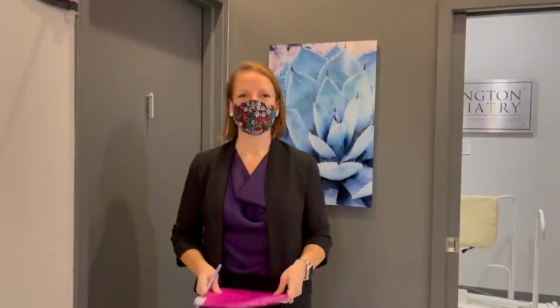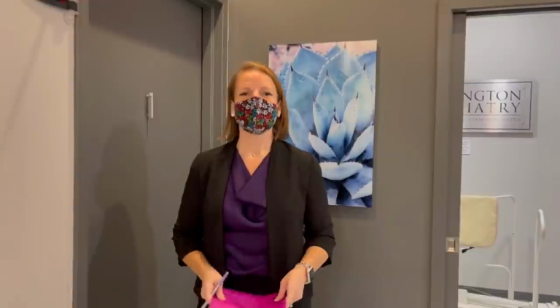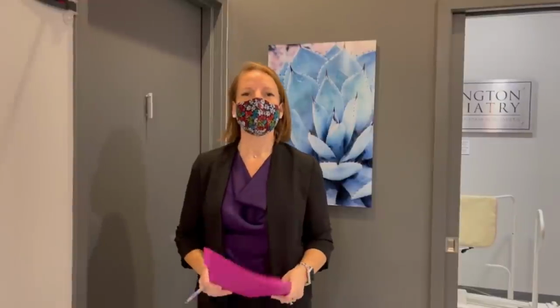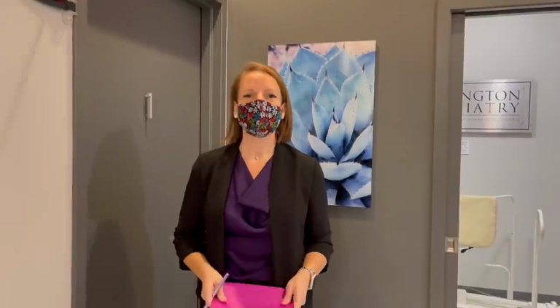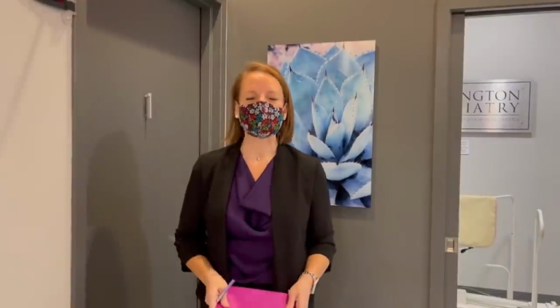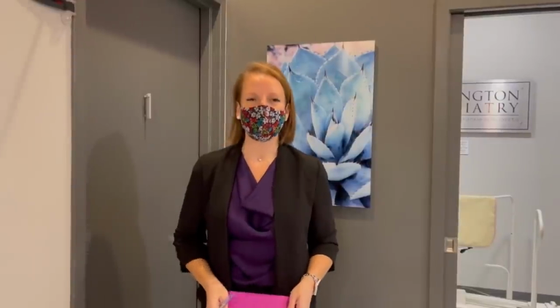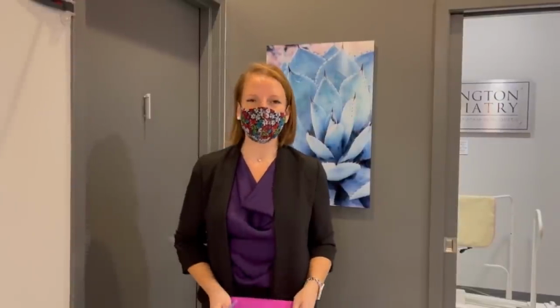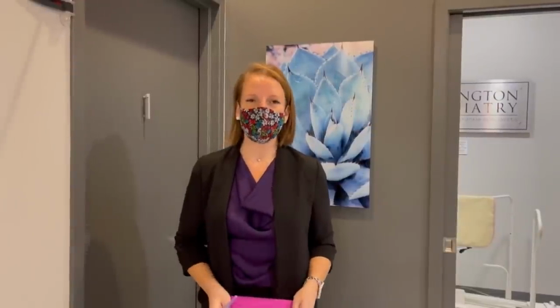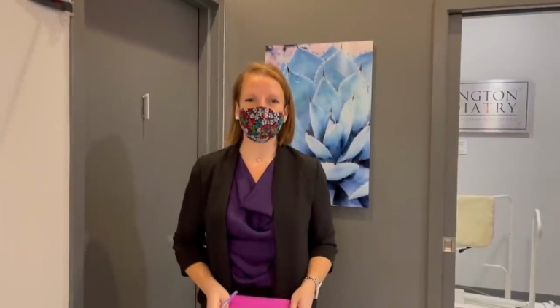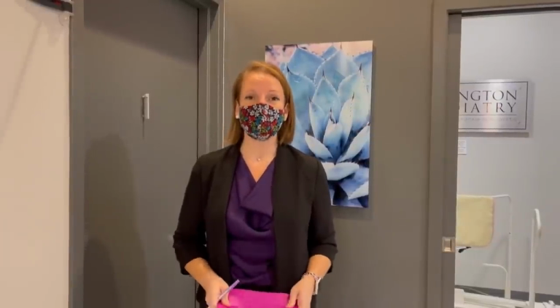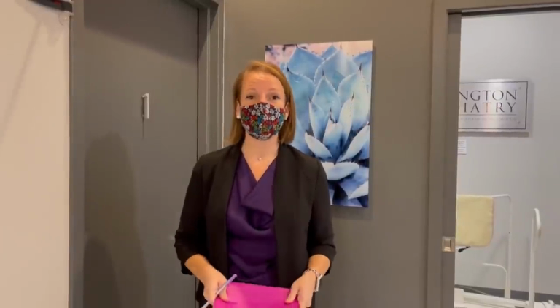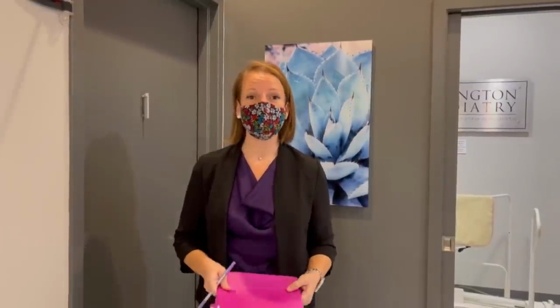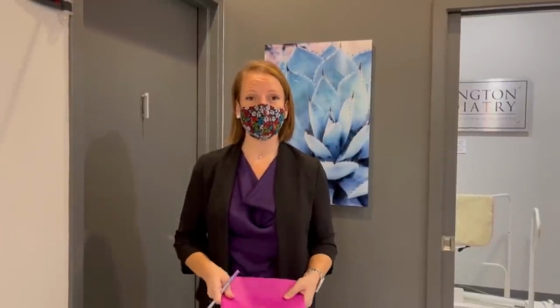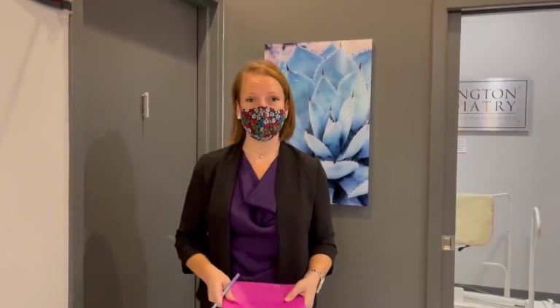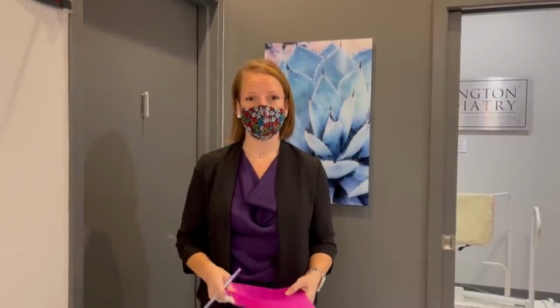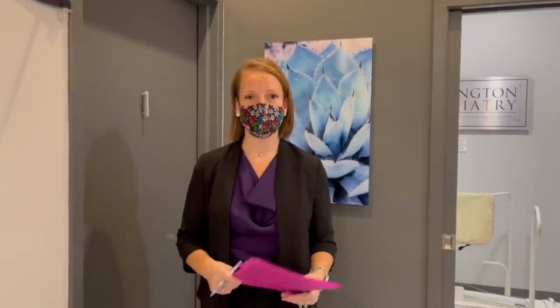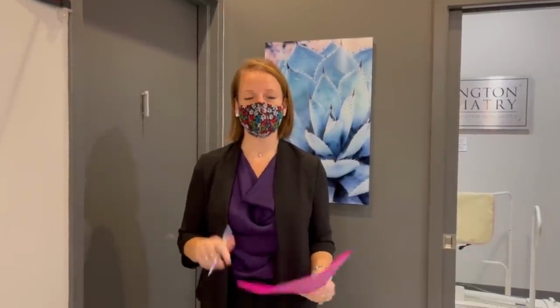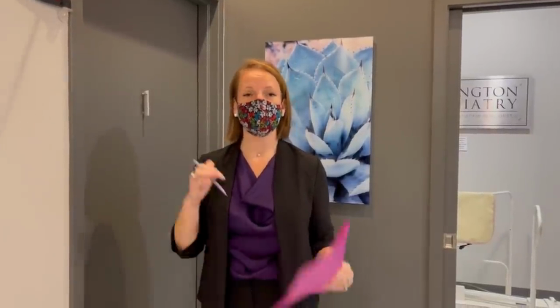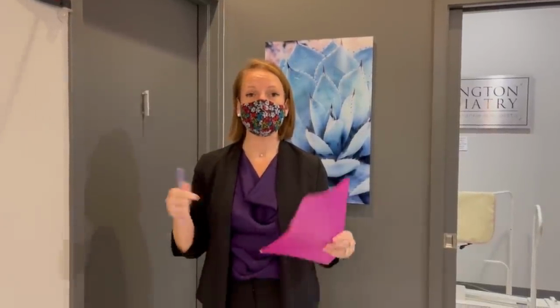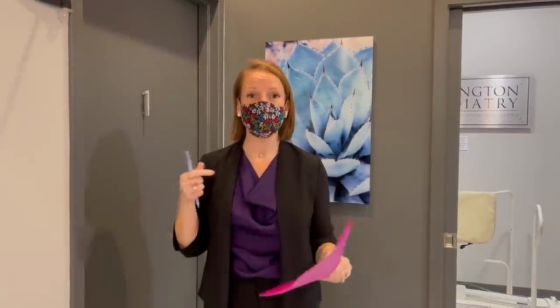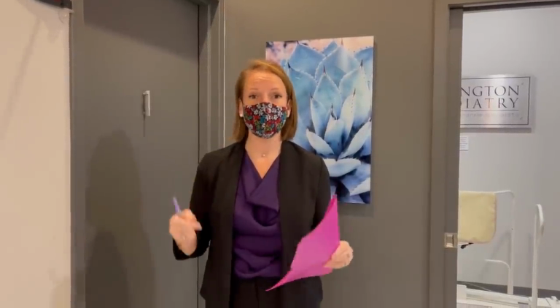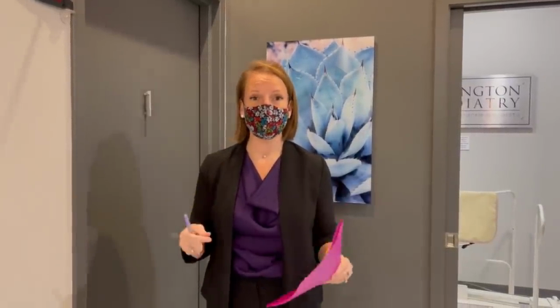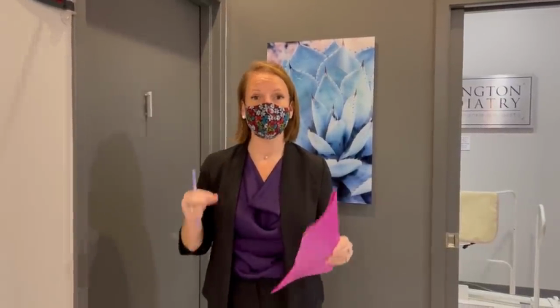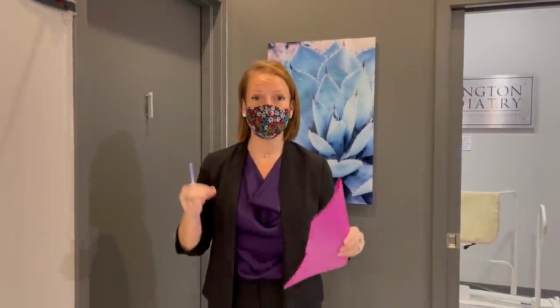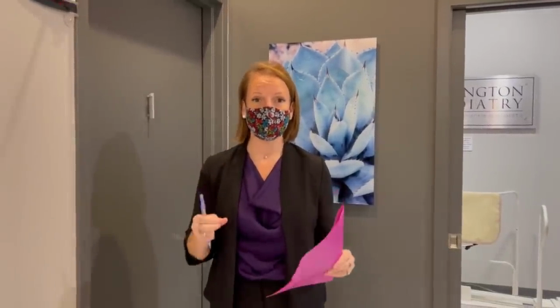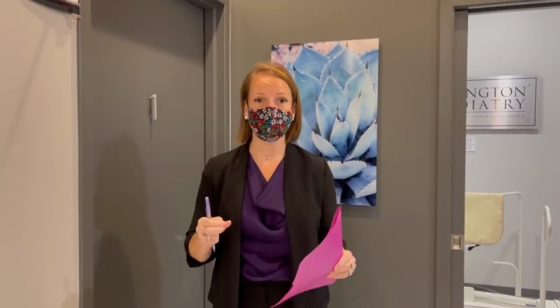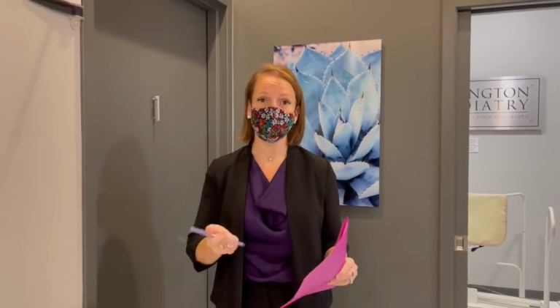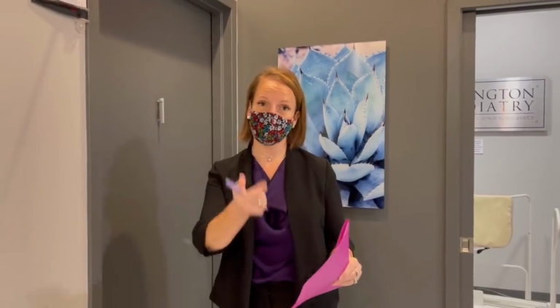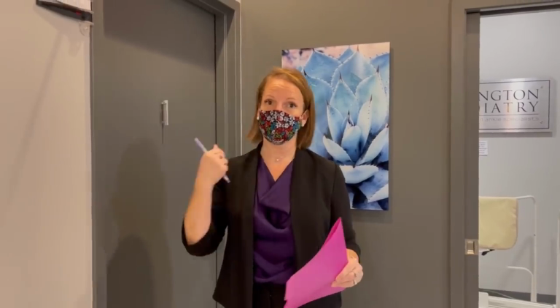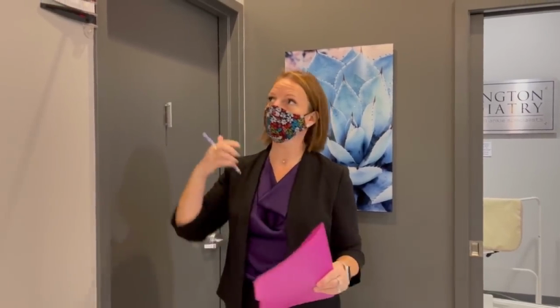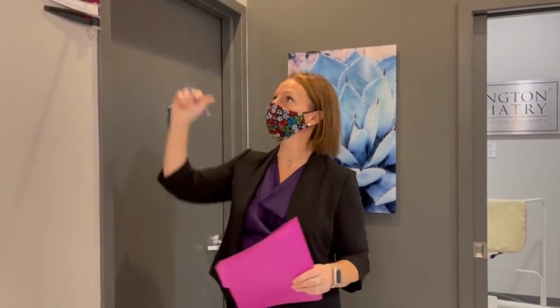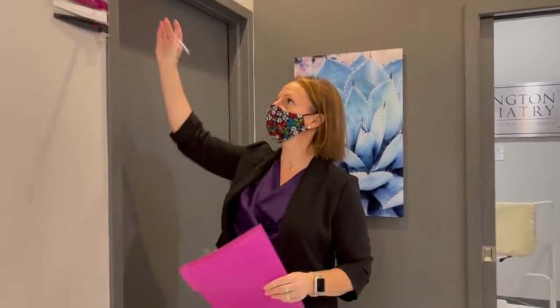Hey guys, it's Dr. Carter and we're going to do an ingrown toenail. I've already got him numbed up and ready to go, so let's get in.